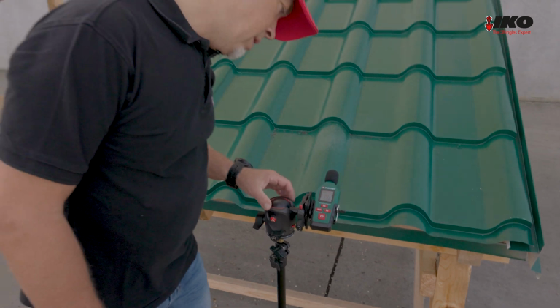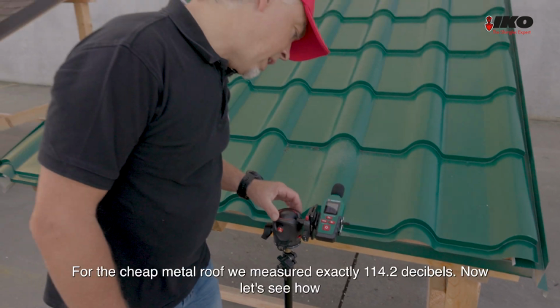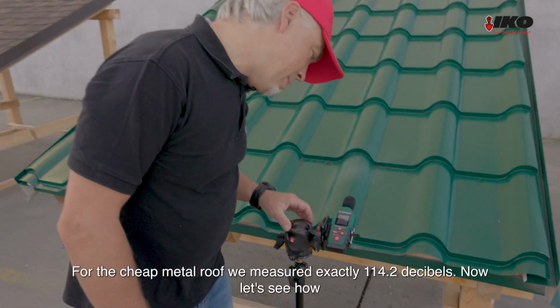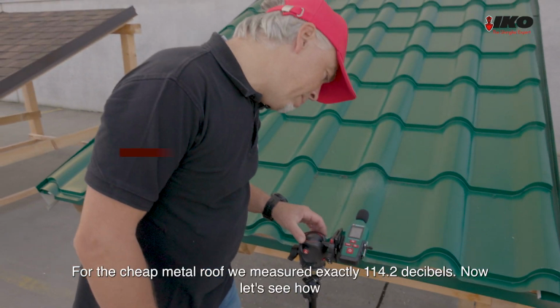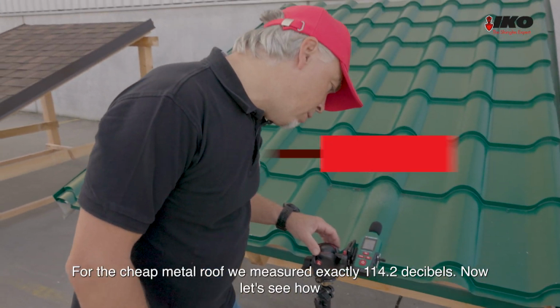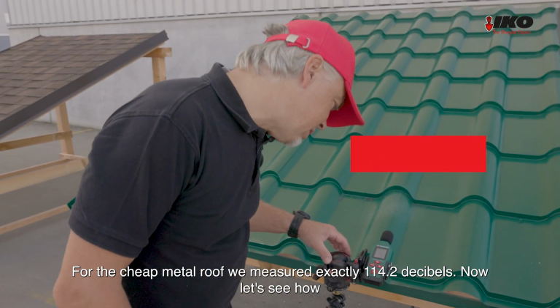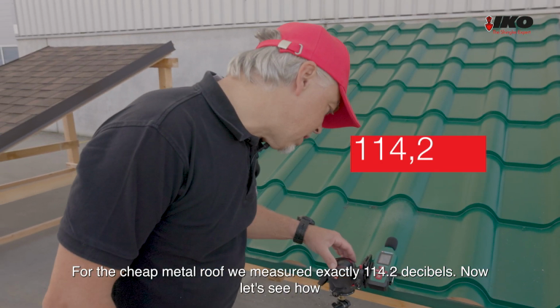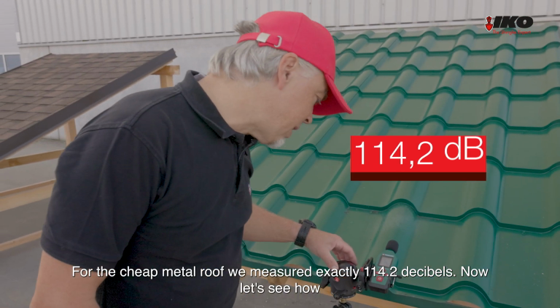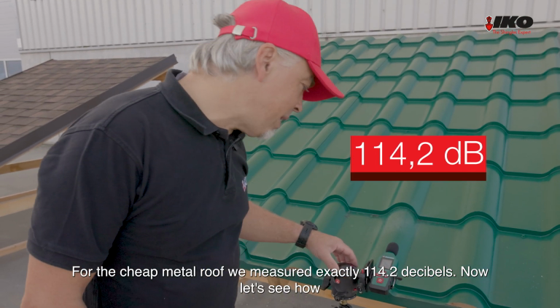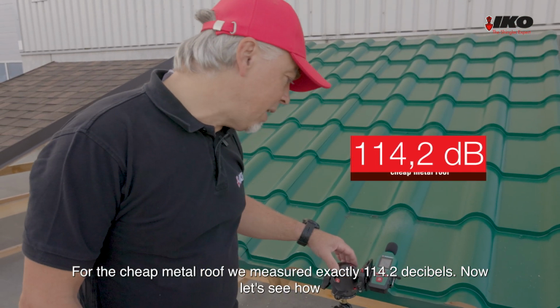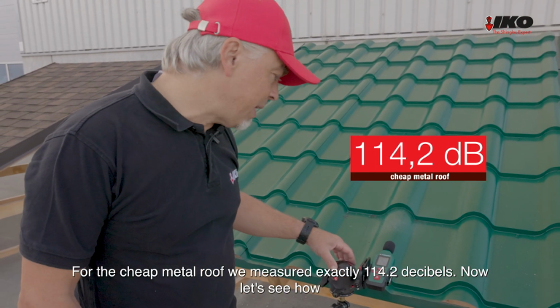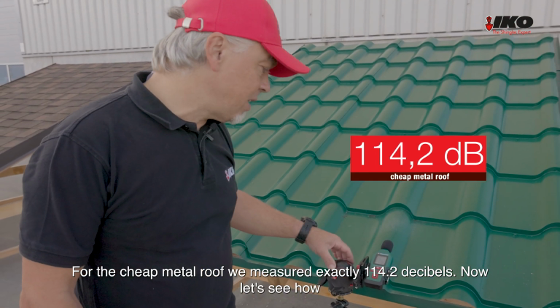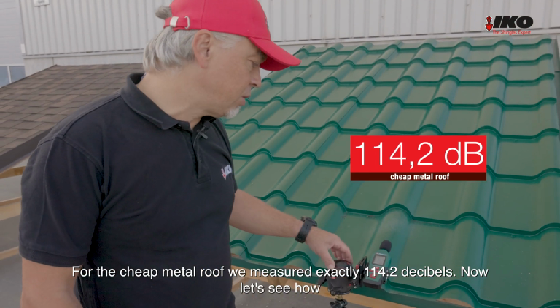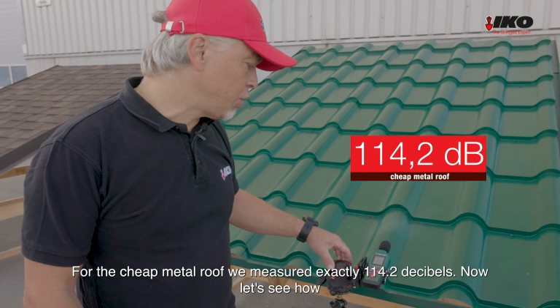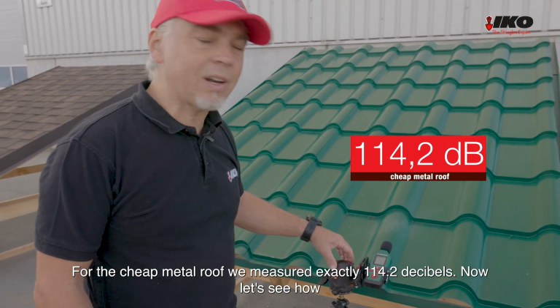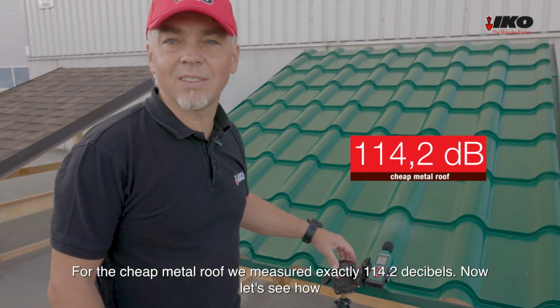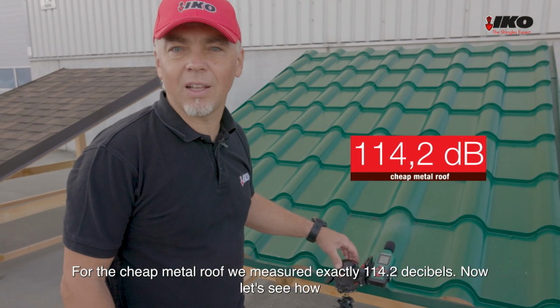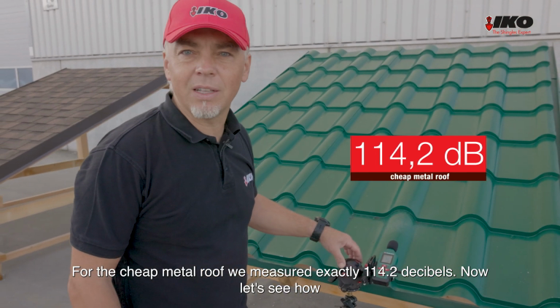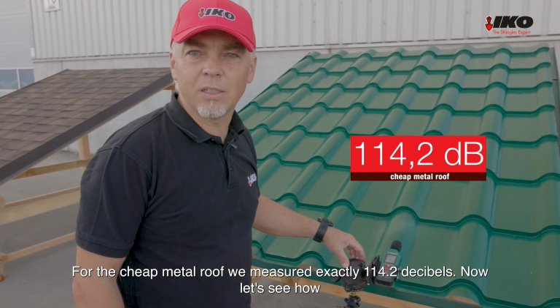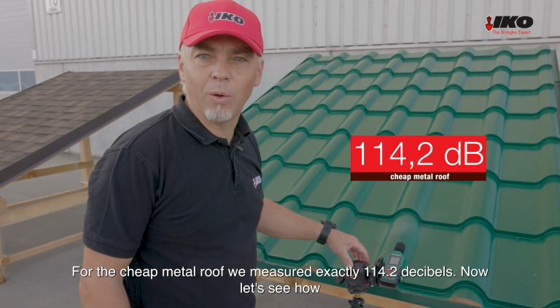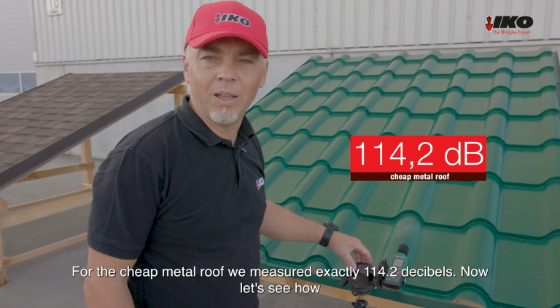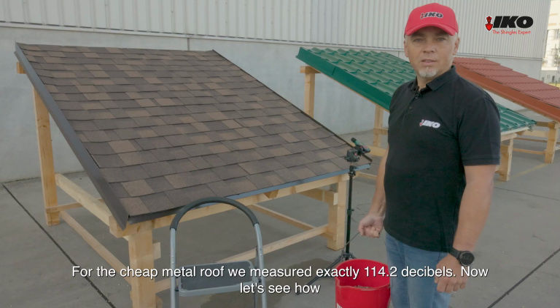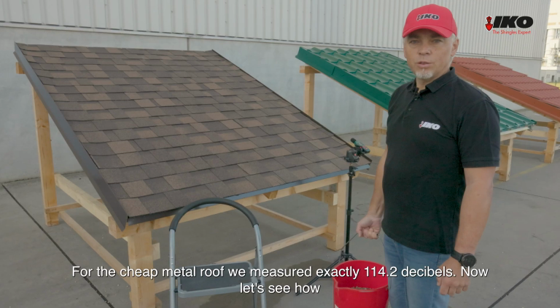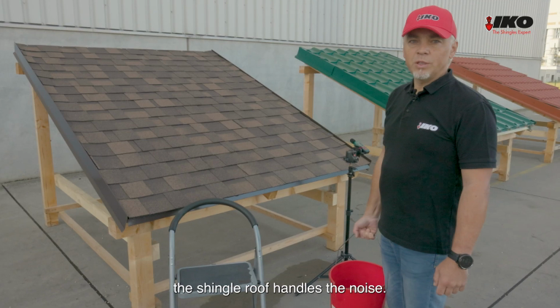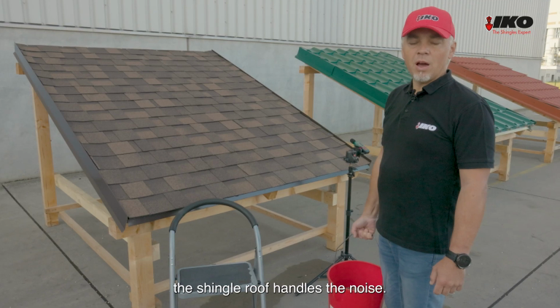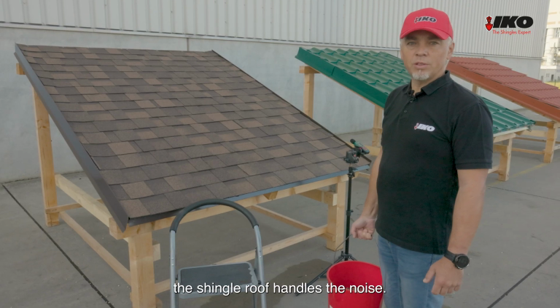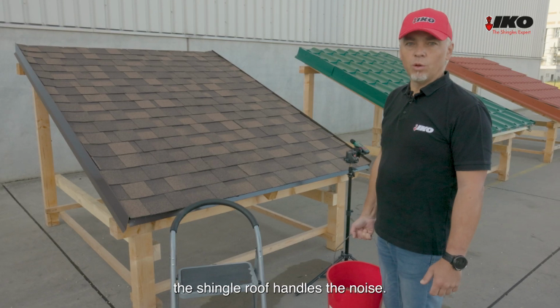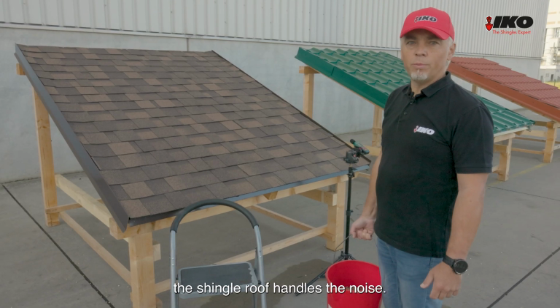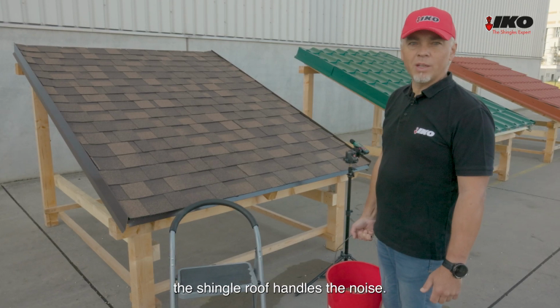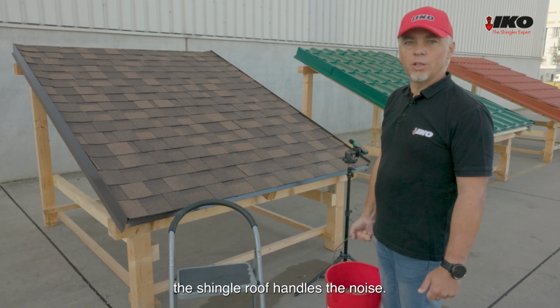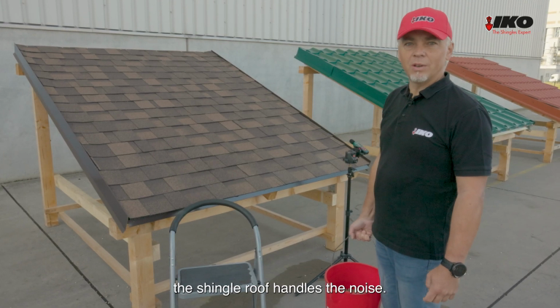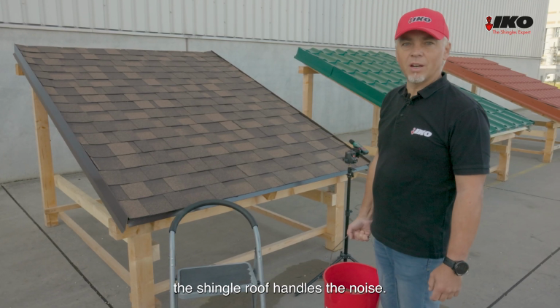For the cheap metal roof, we measured exactly 114.2 decibels. Now let's see how the shingle roof handles the noise.